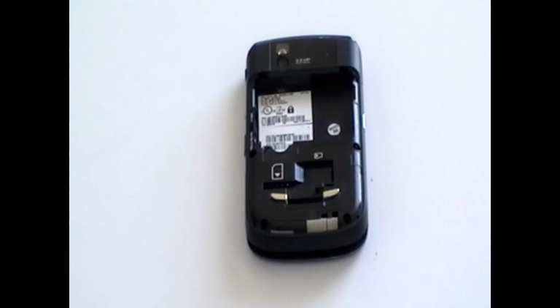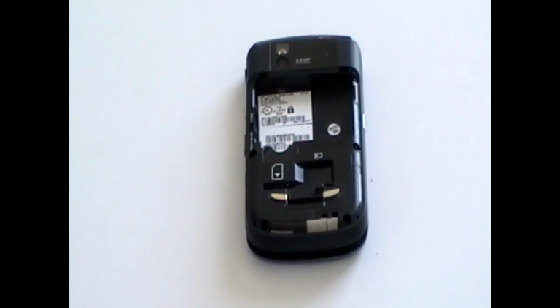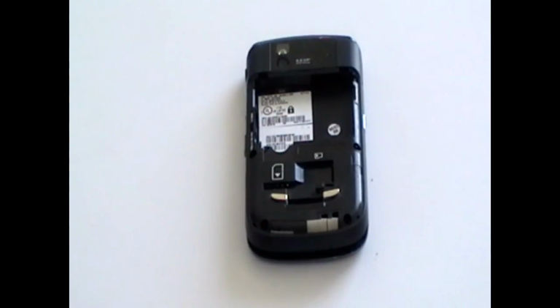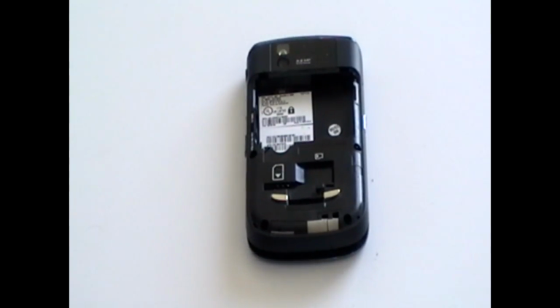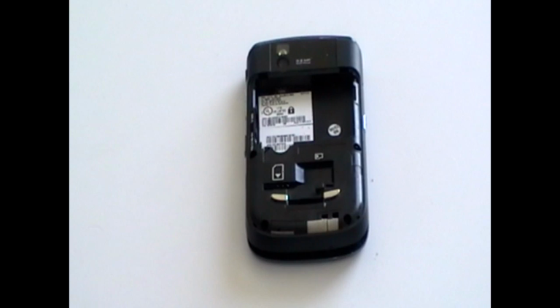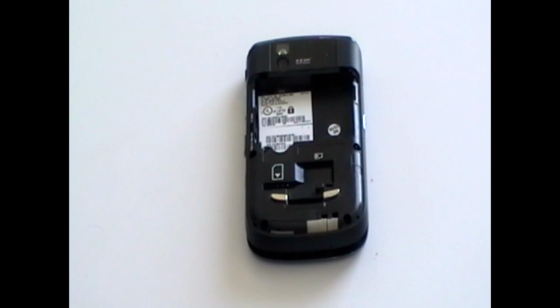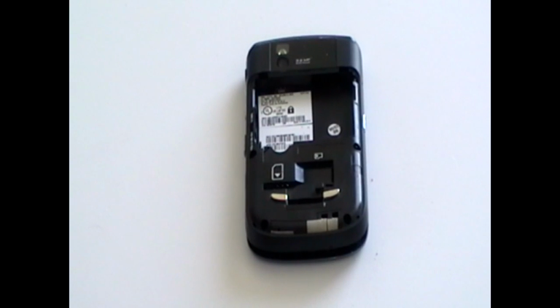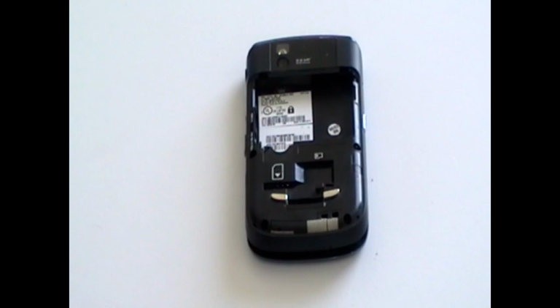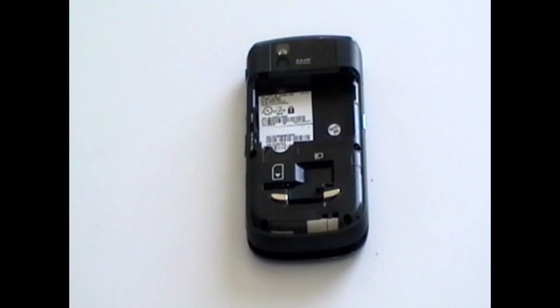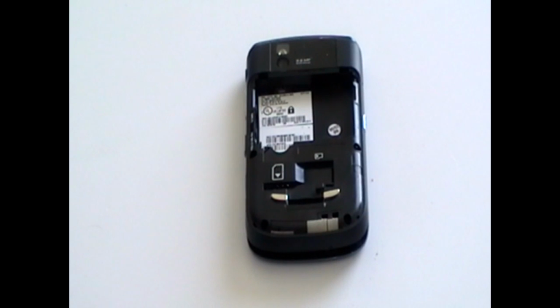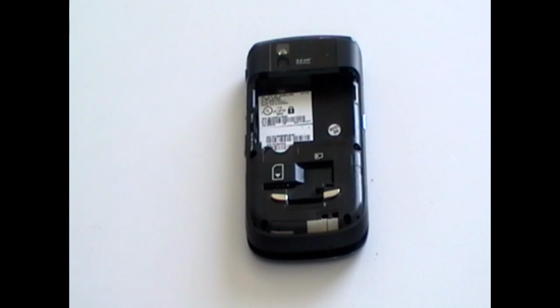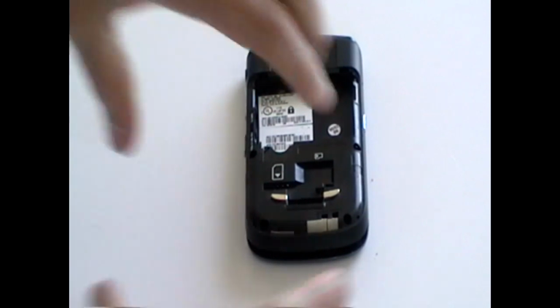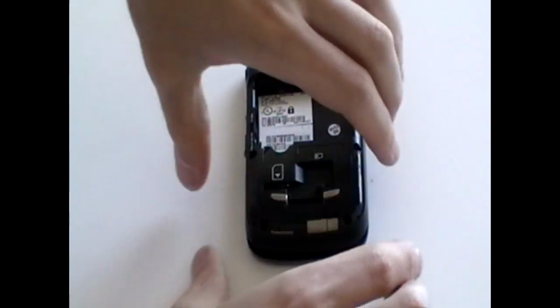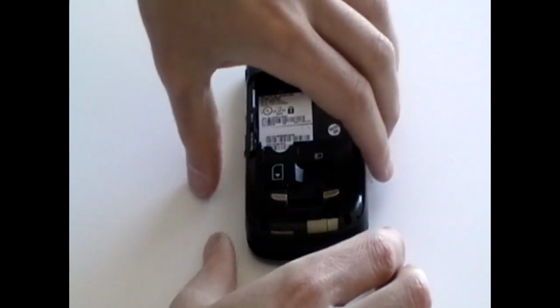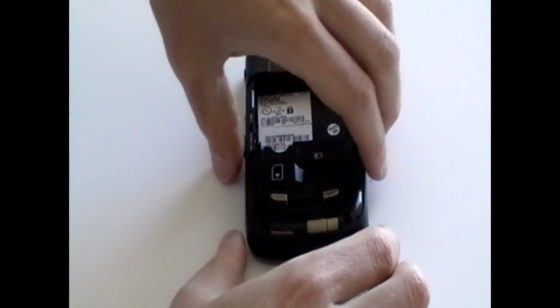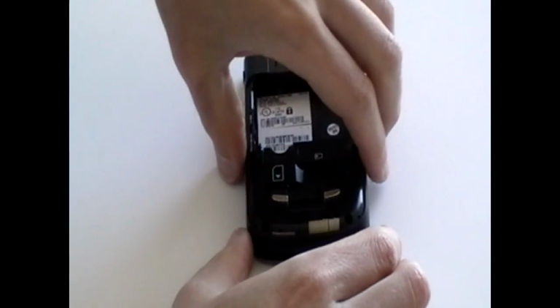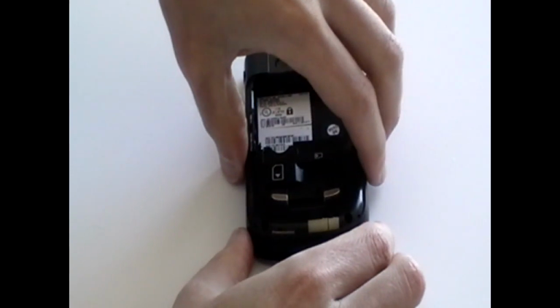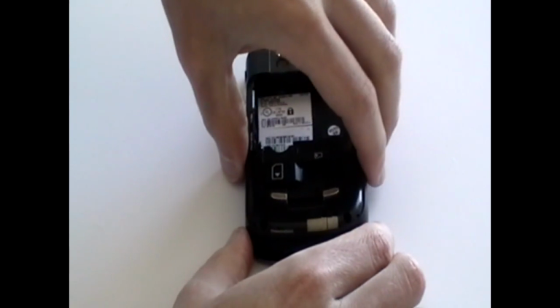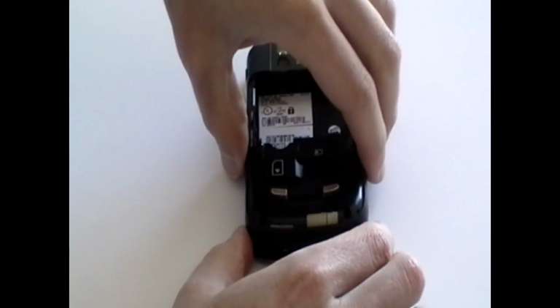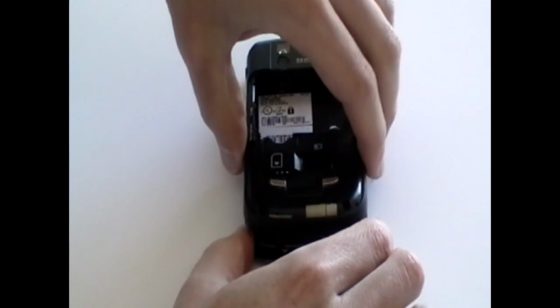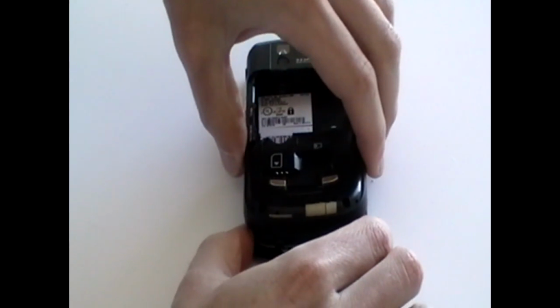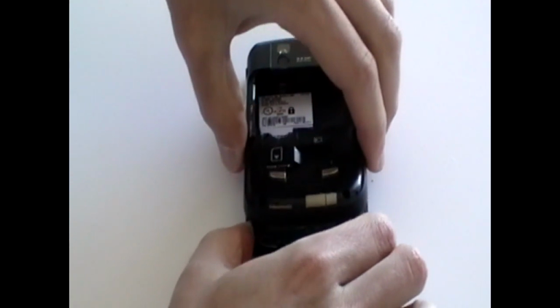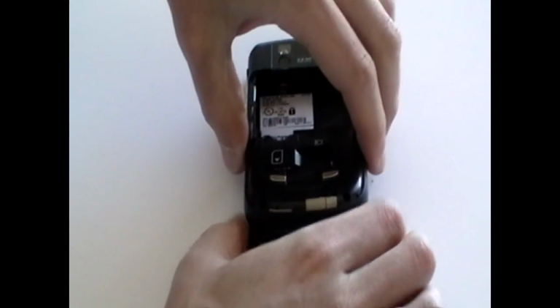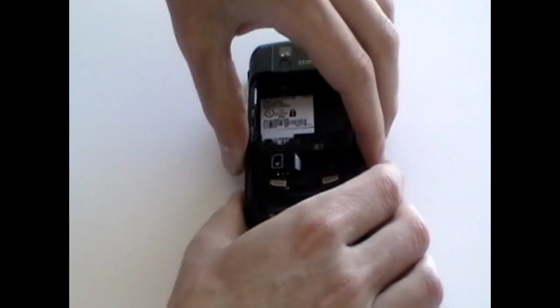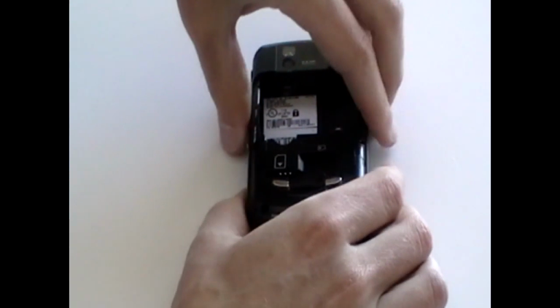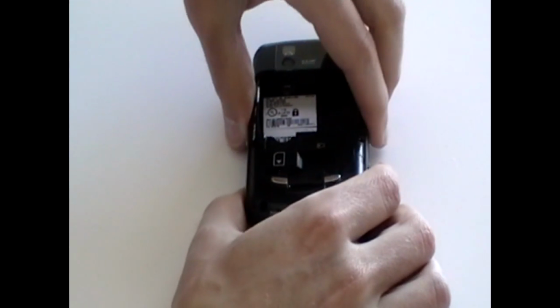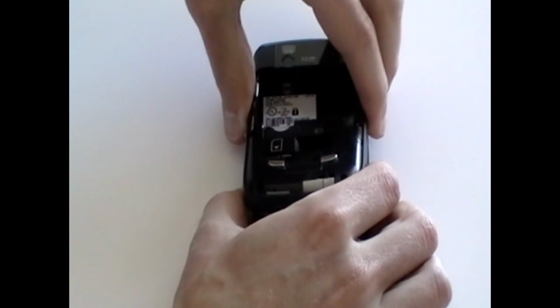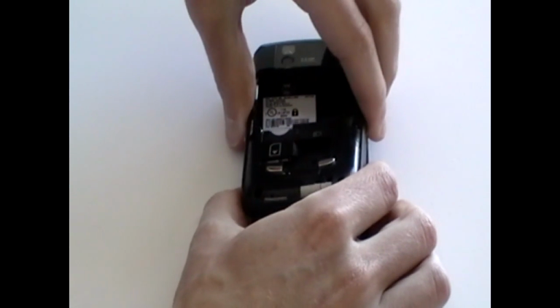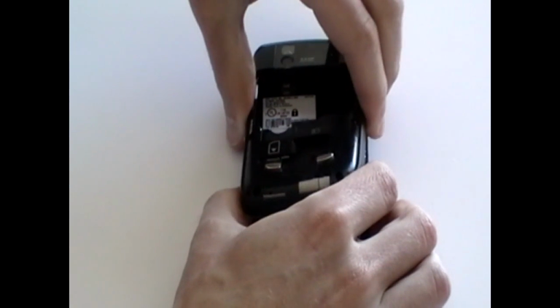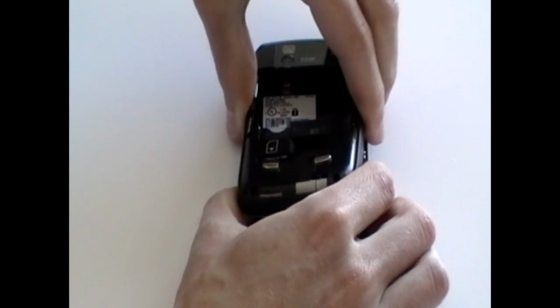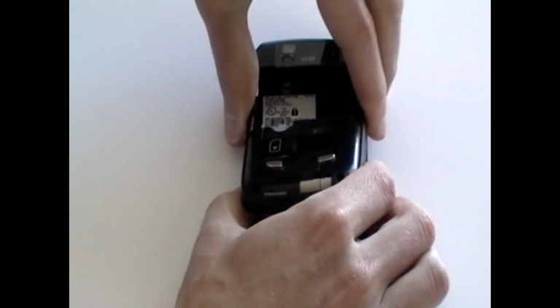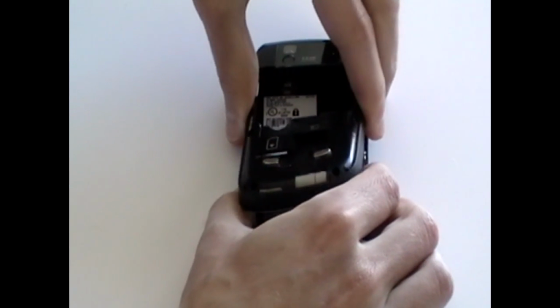Once all the screws have been removed from the phone, you should be able to quite easily remove the back casing.